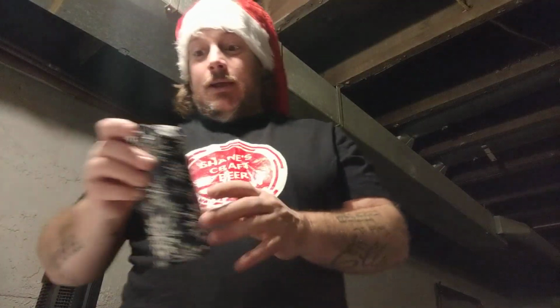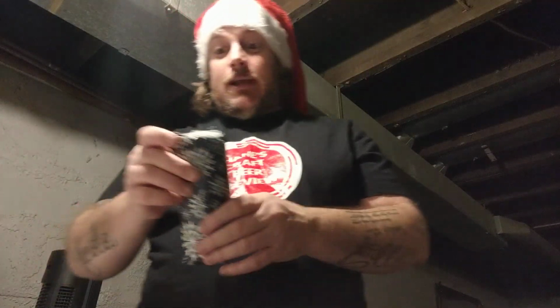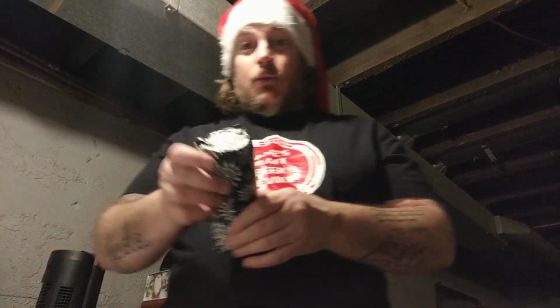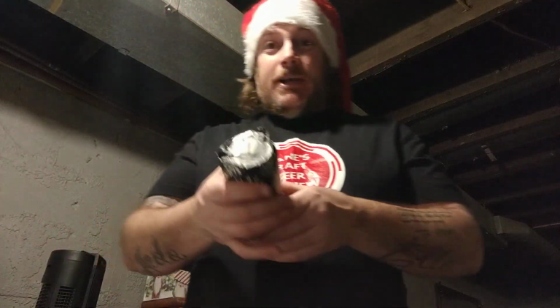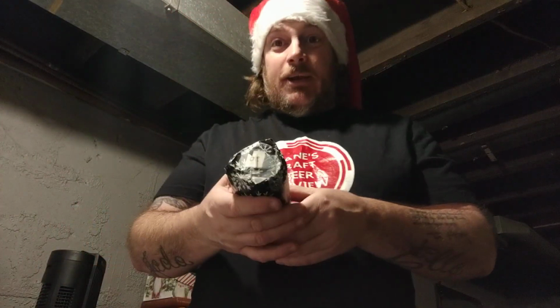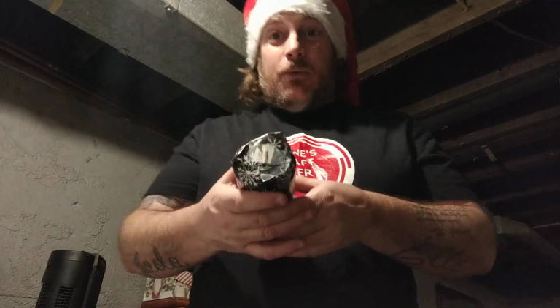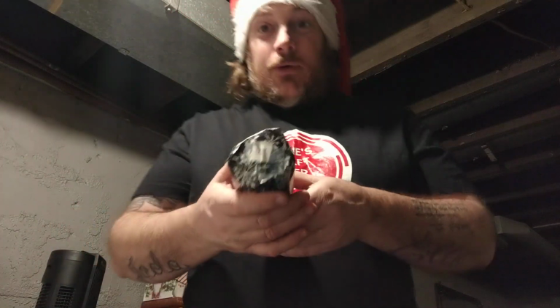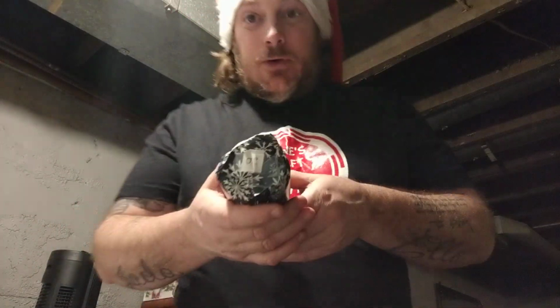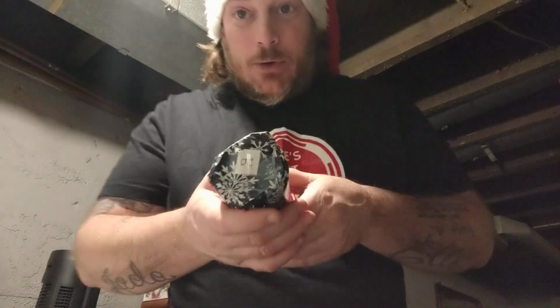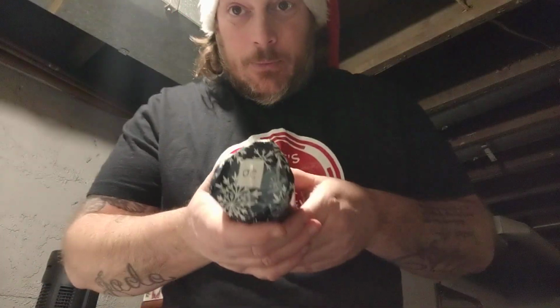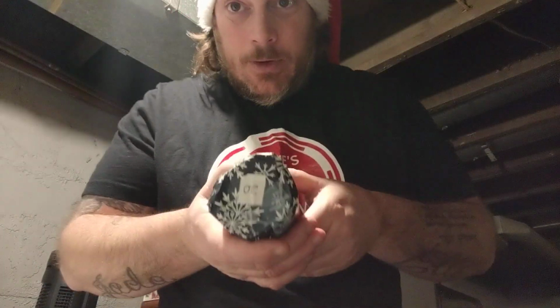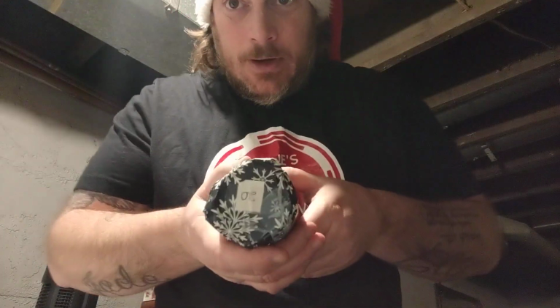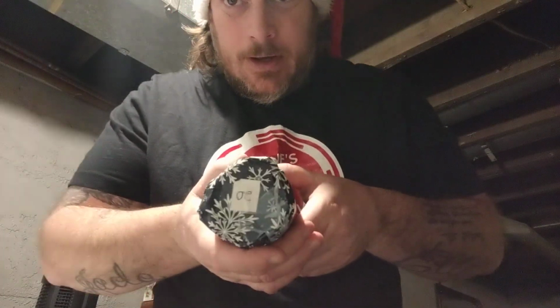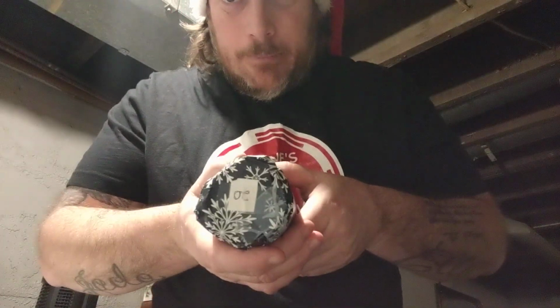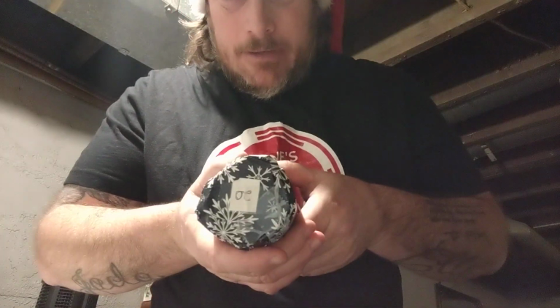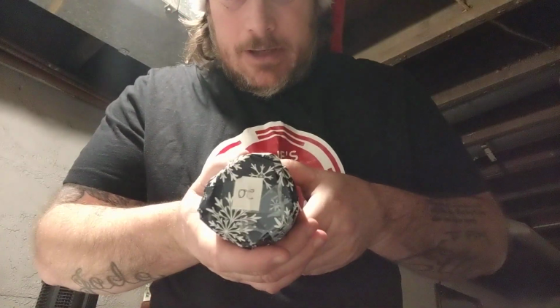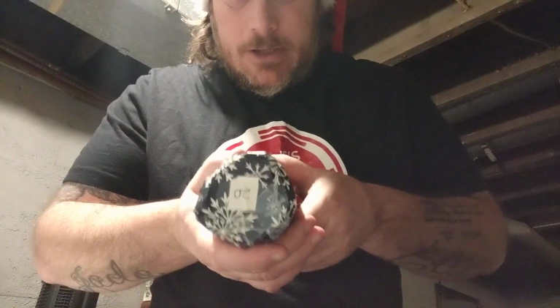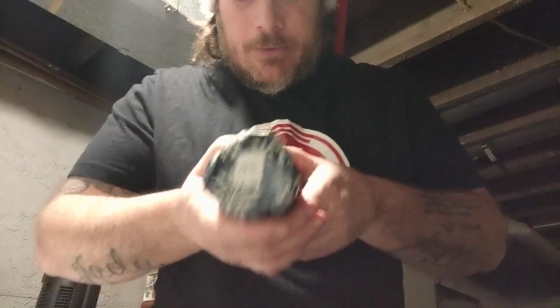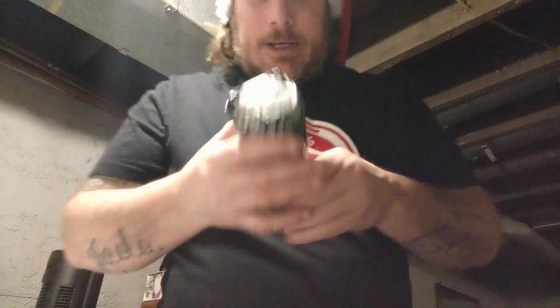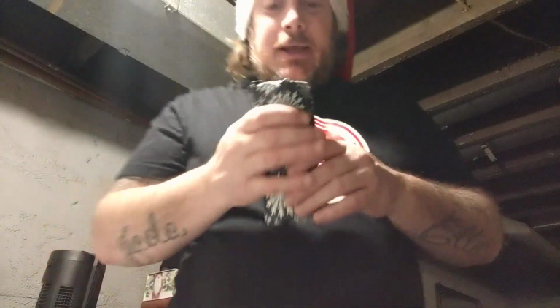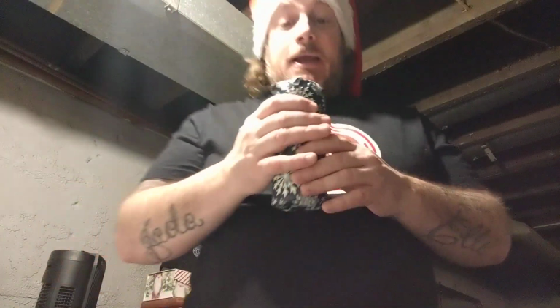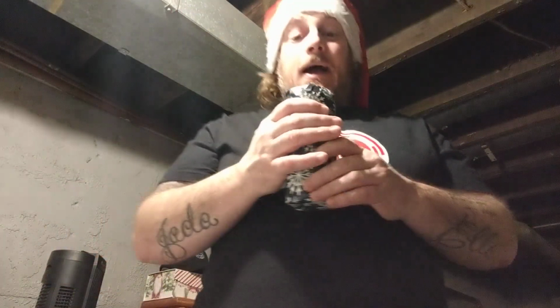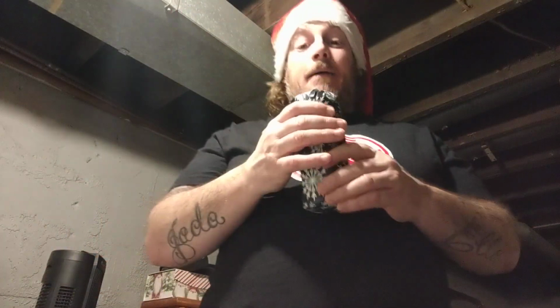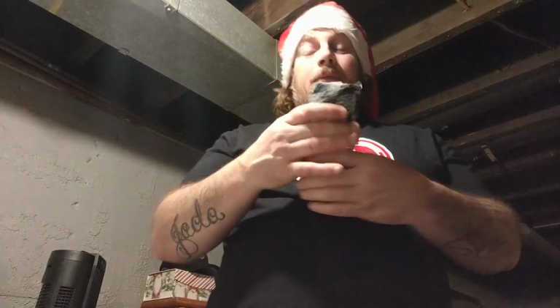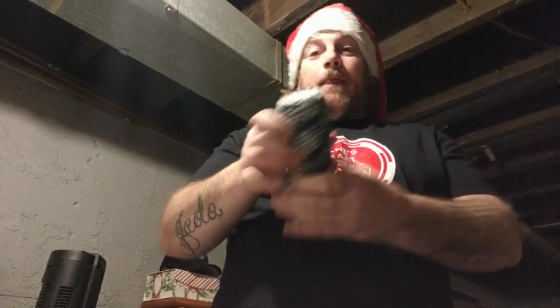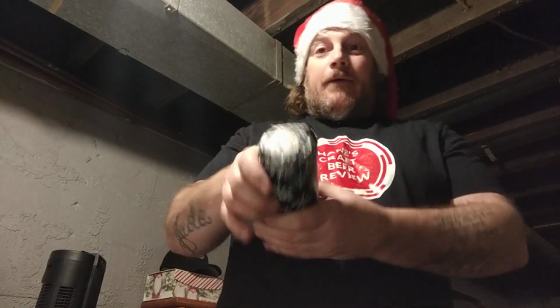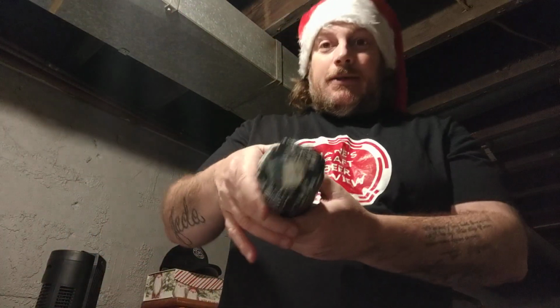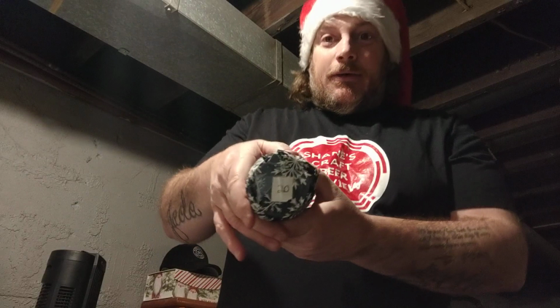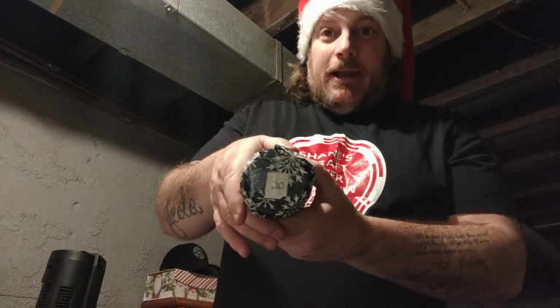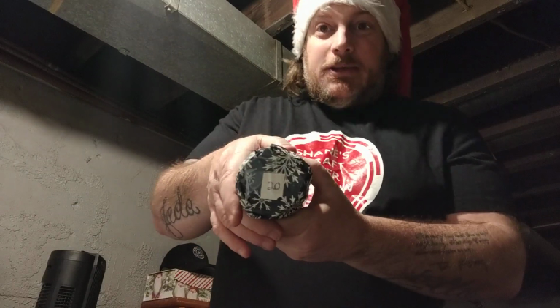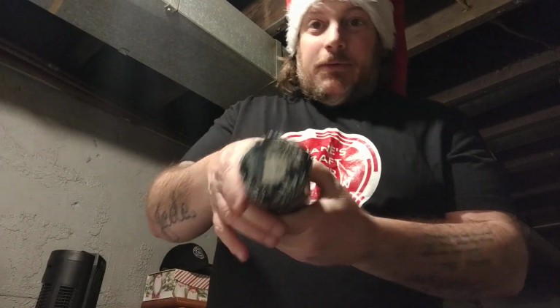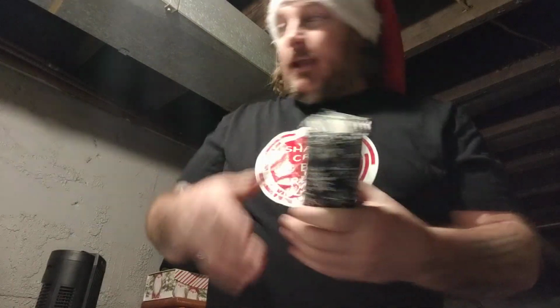Is that 20 or two? I believe that's 20. Sorry, that's 20.